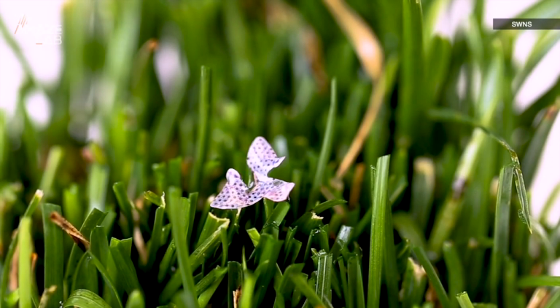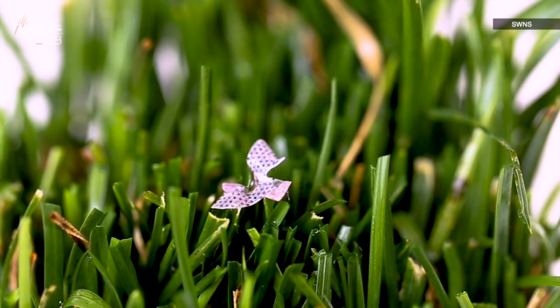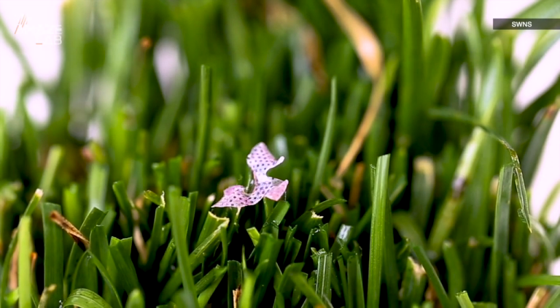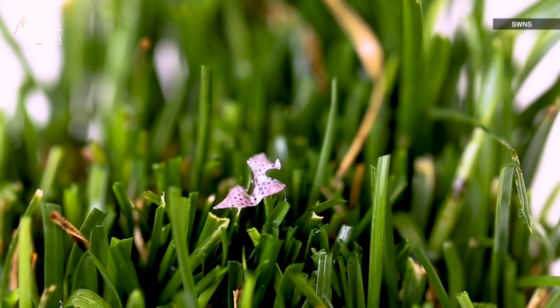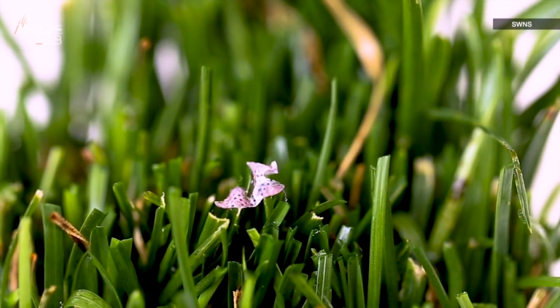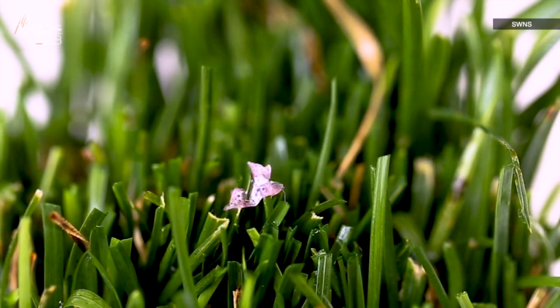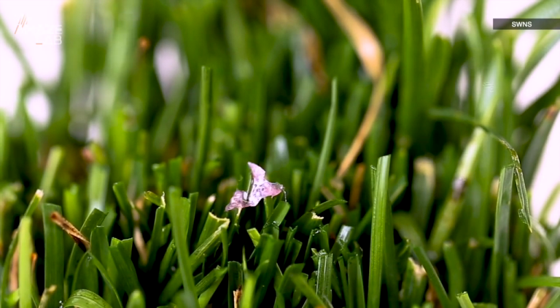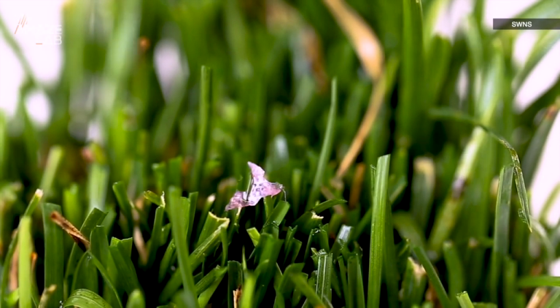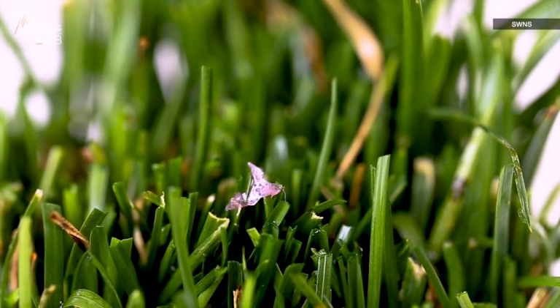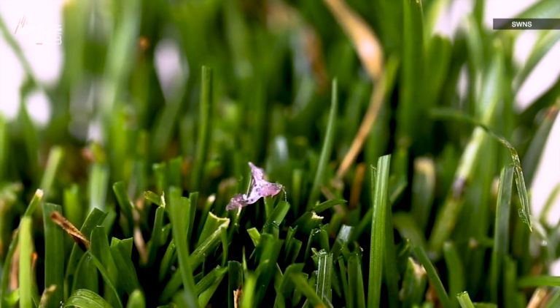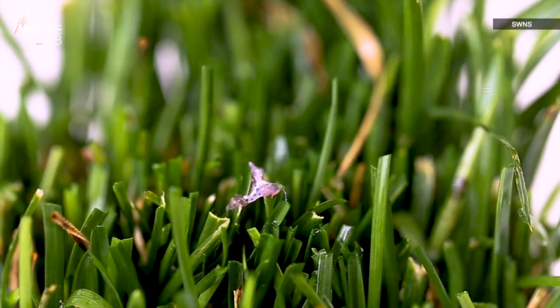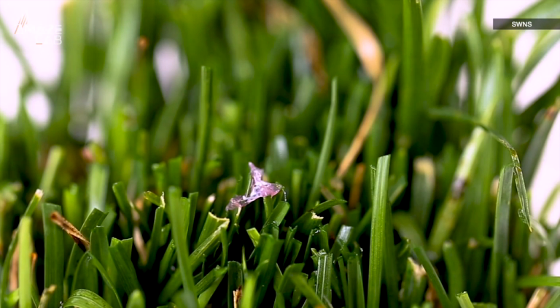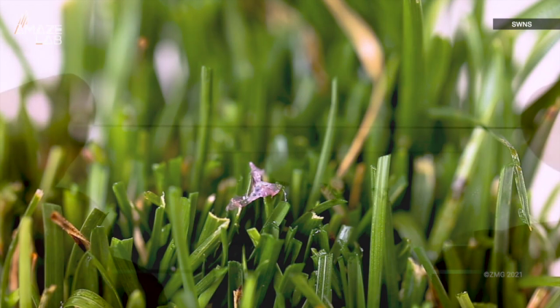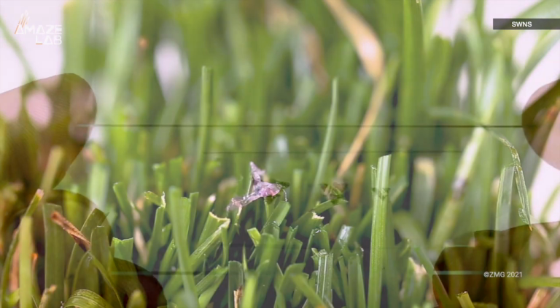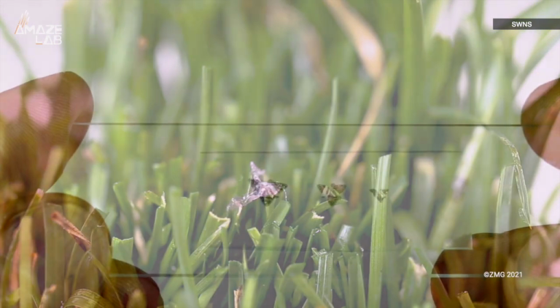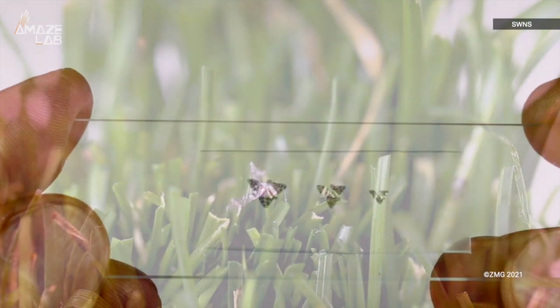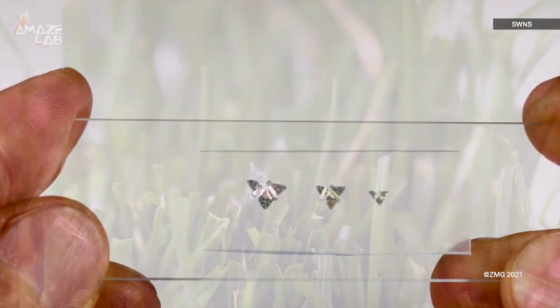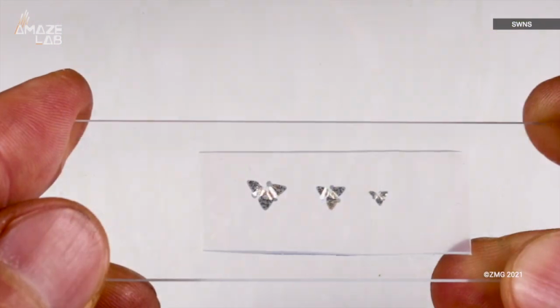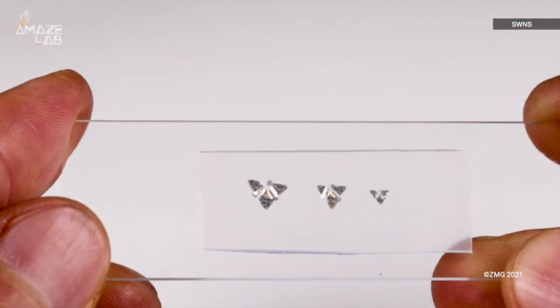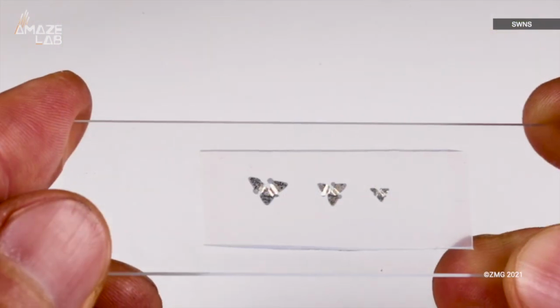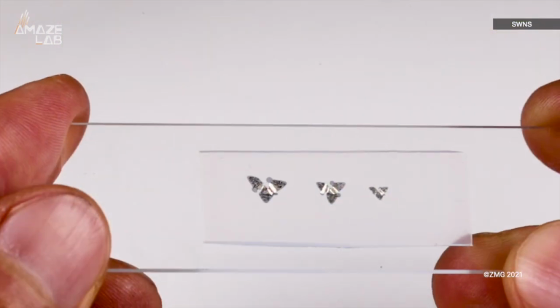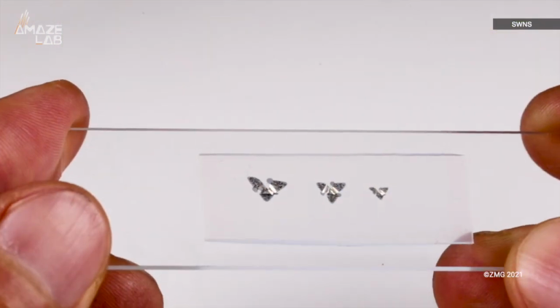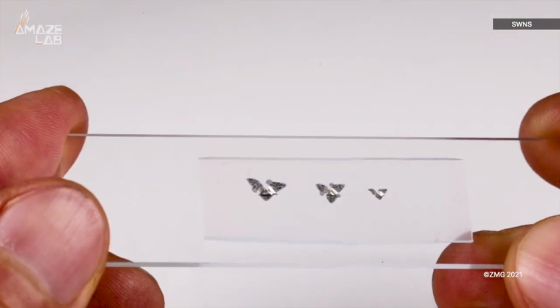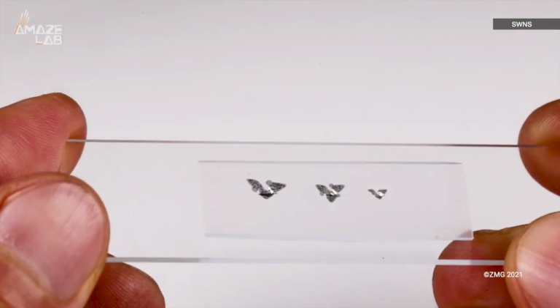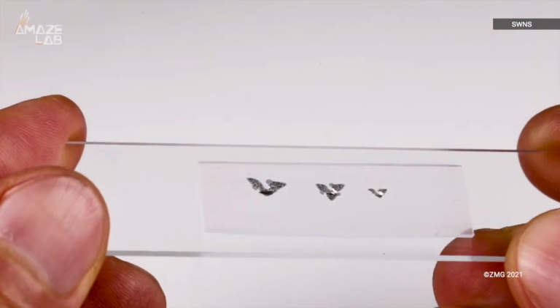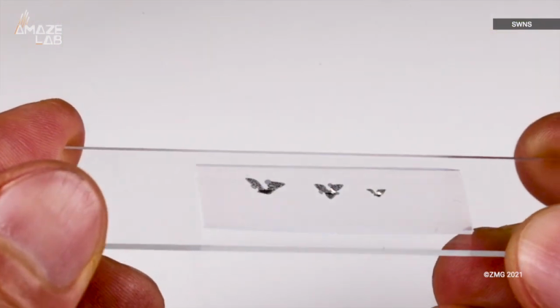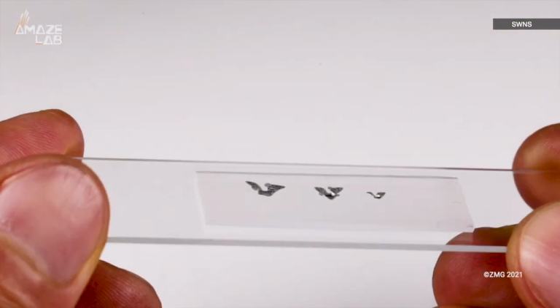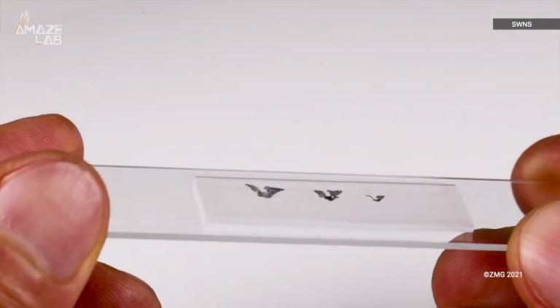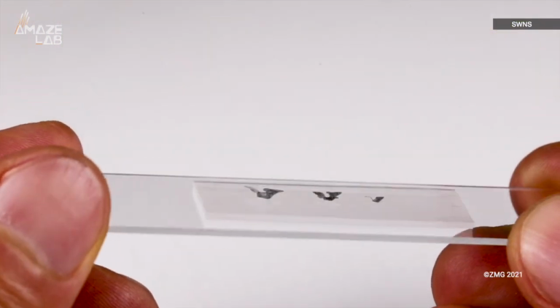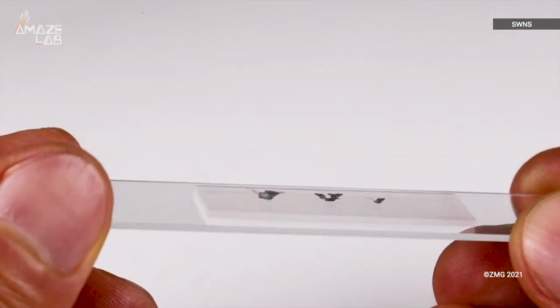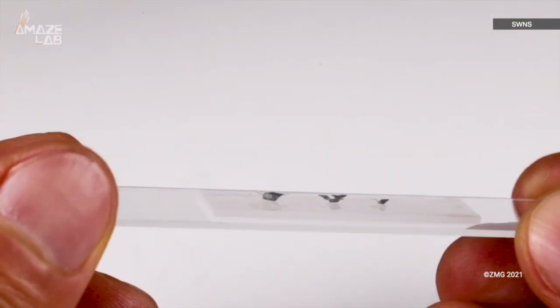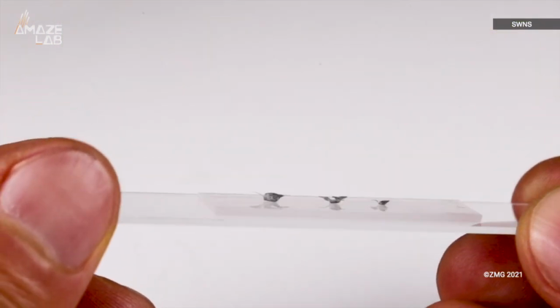Because the micro flyers dissolve in water, no one has to track down the tiny devices after their job is done.